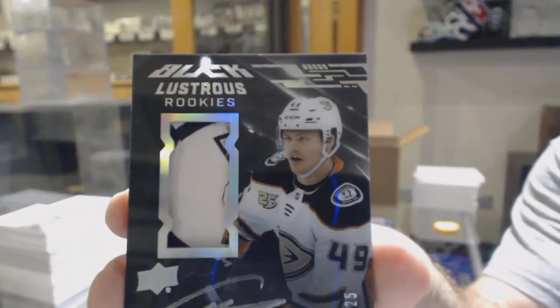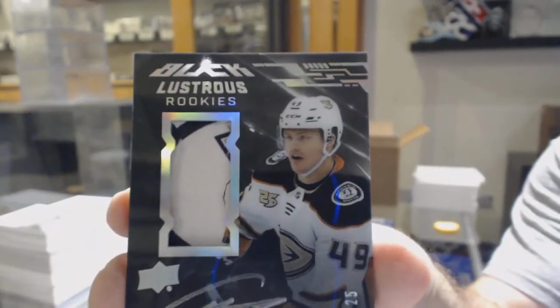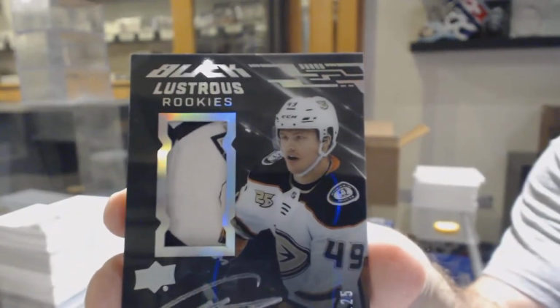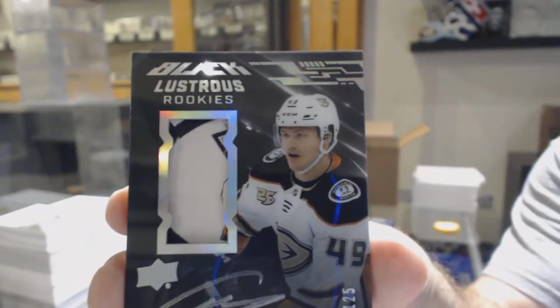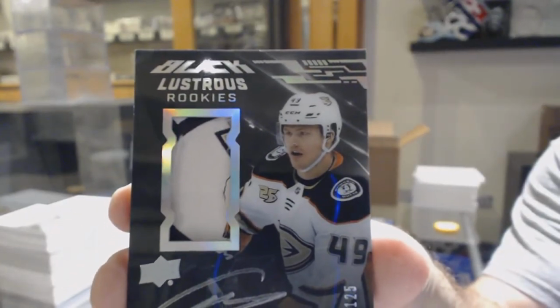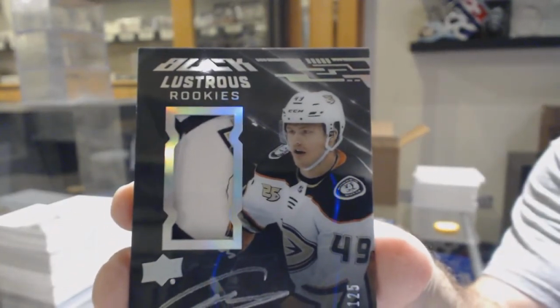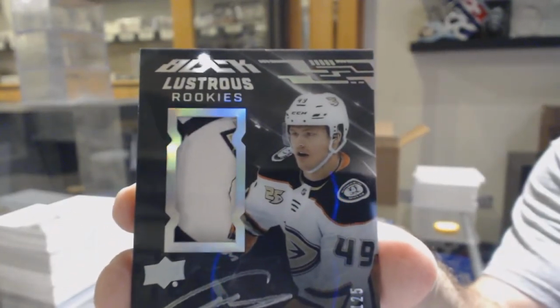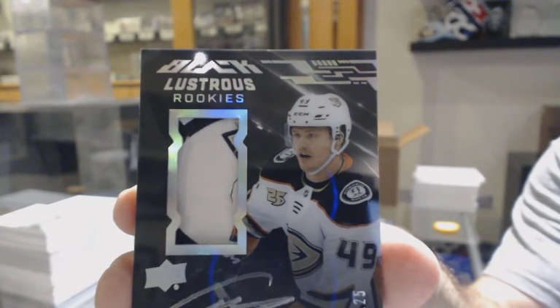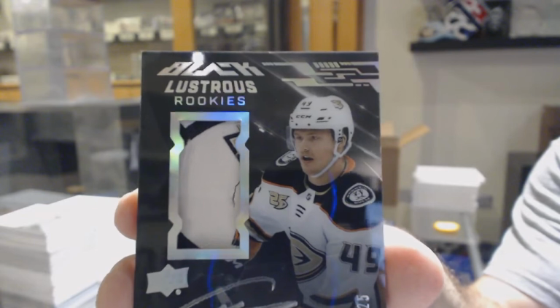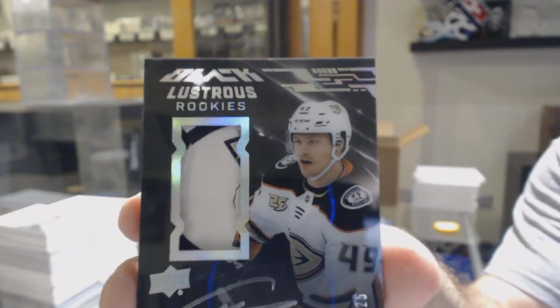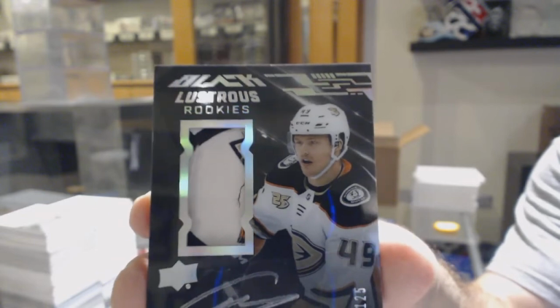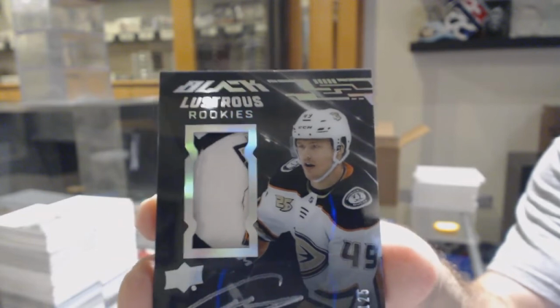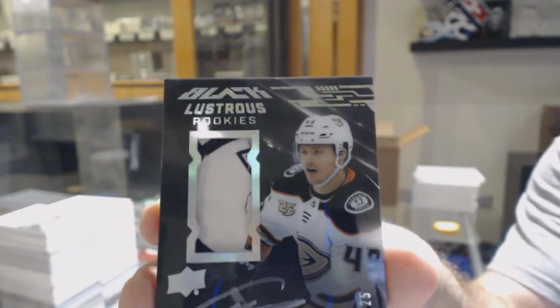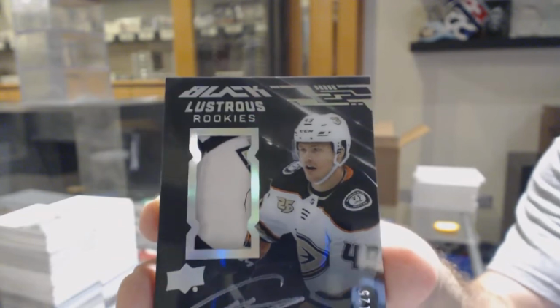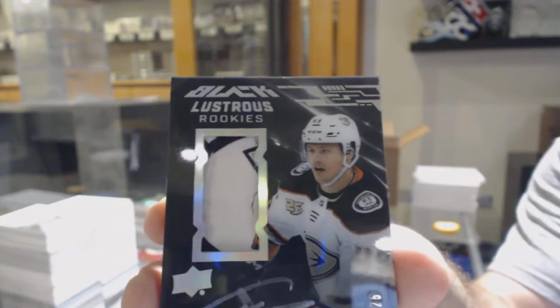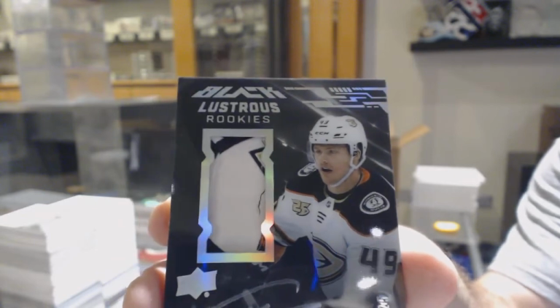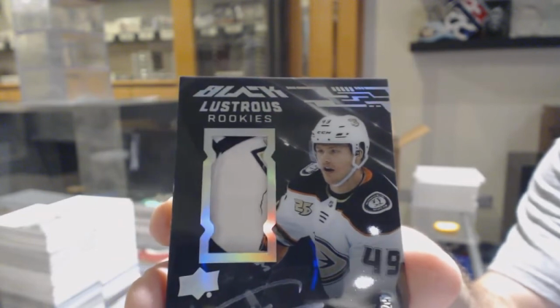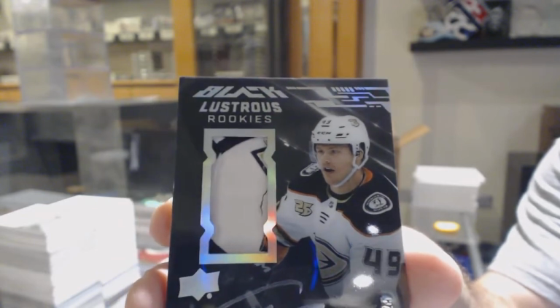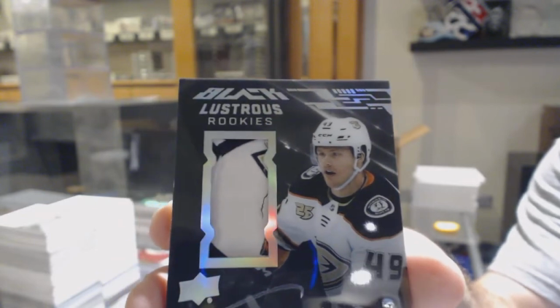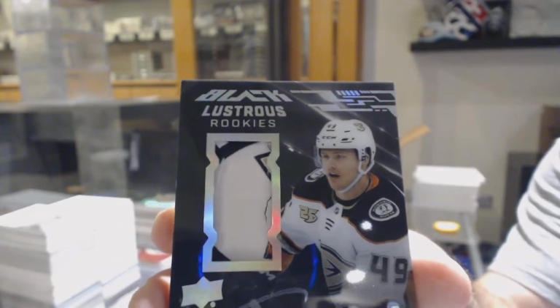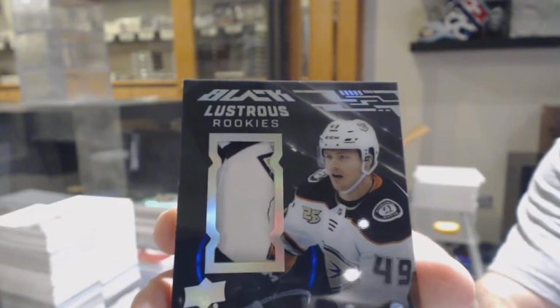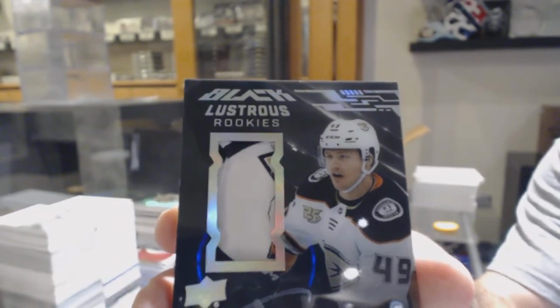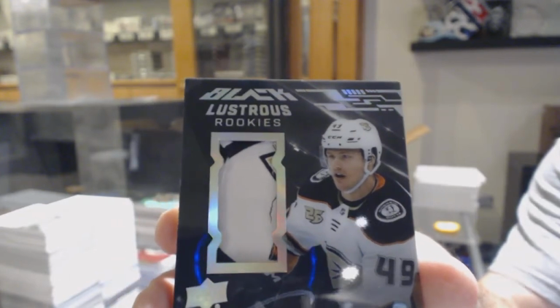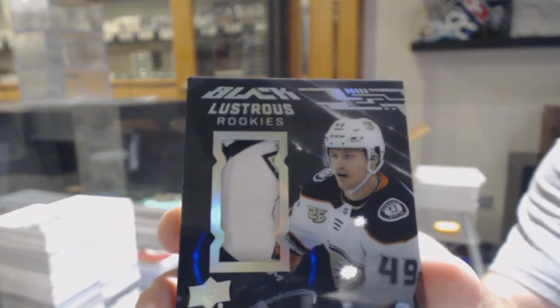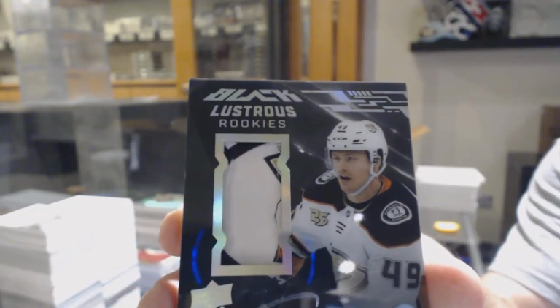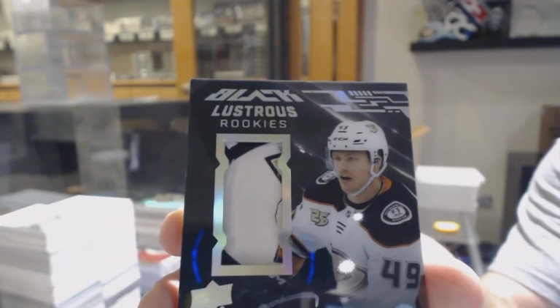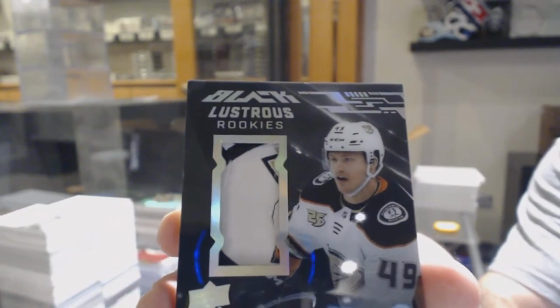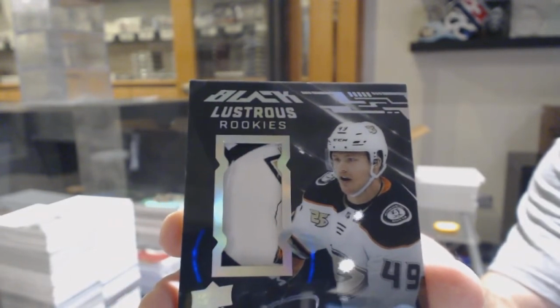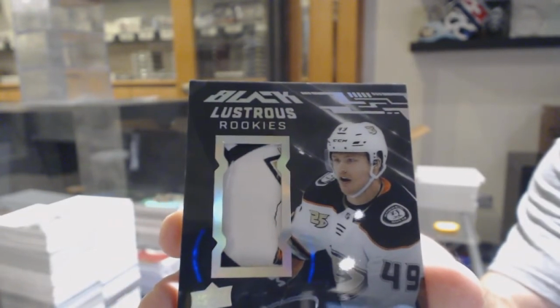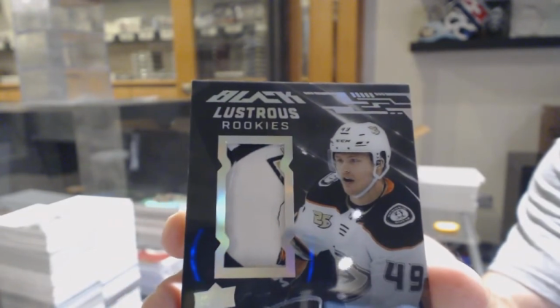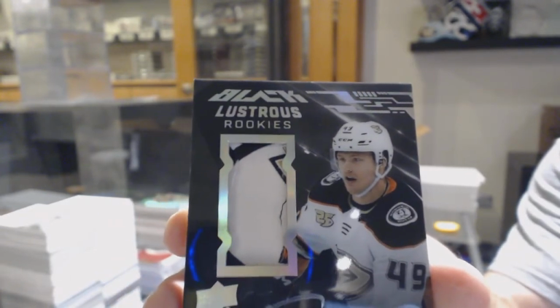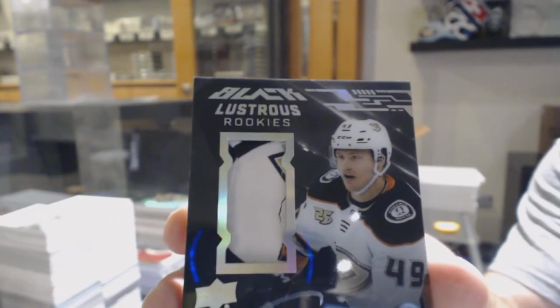Max Jones. I think you can understand why I was frustrated — why that patch couldn't have just been moved over literally an inch.